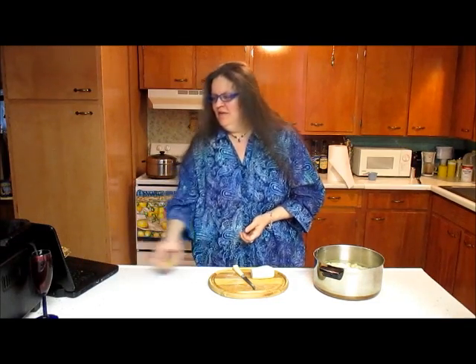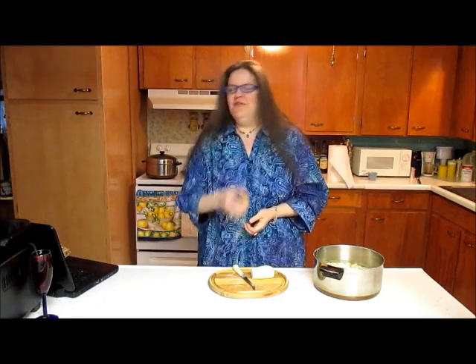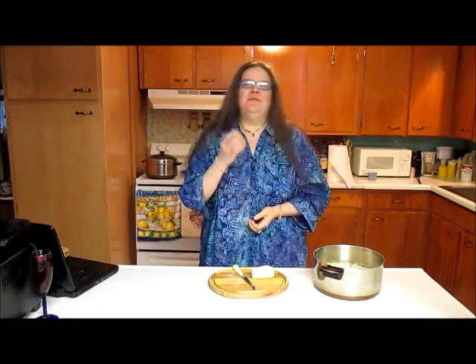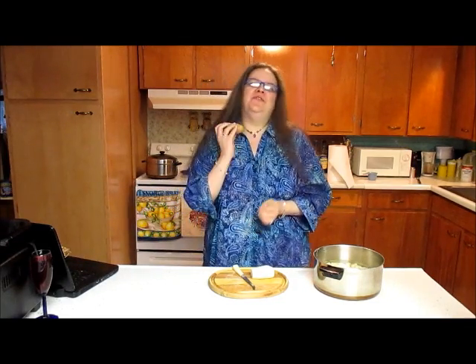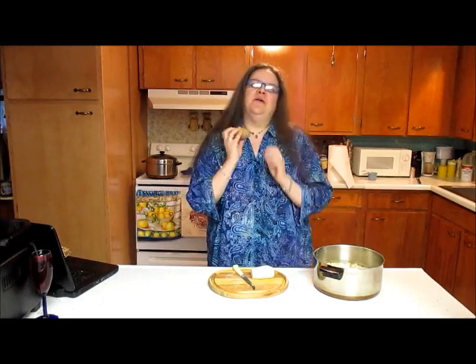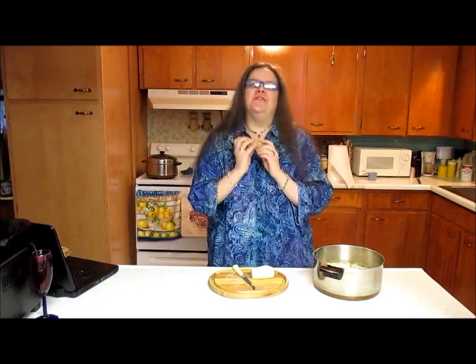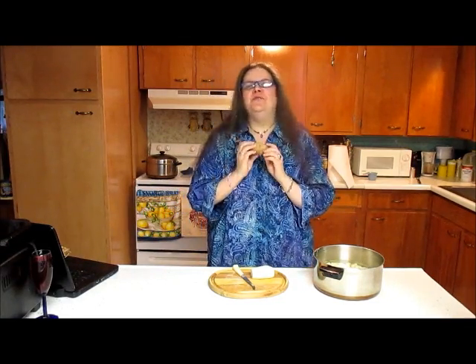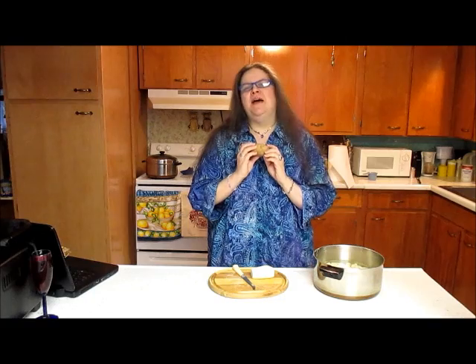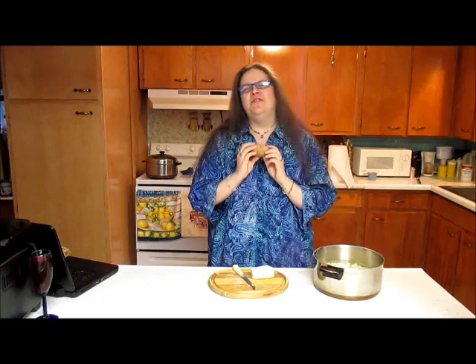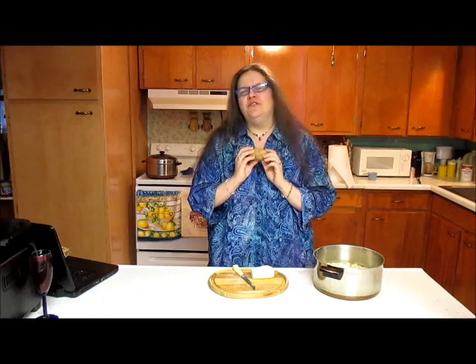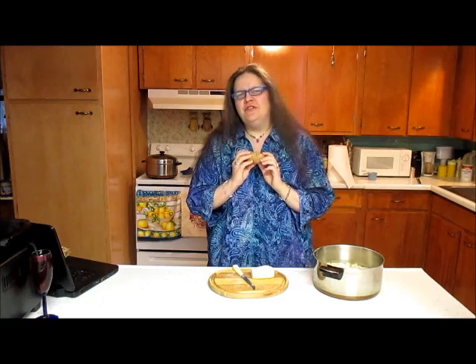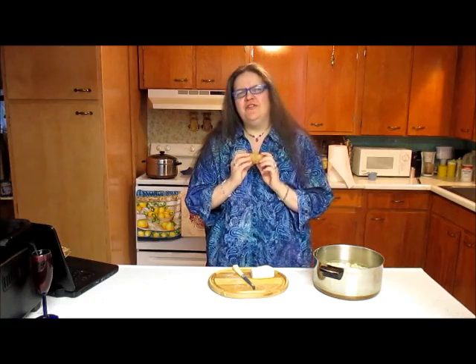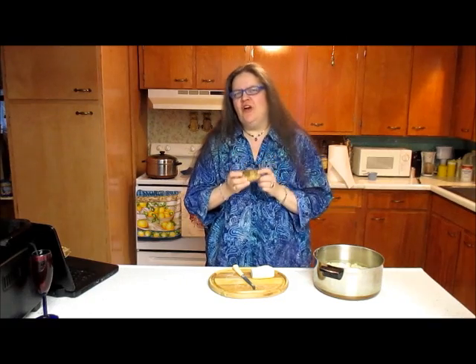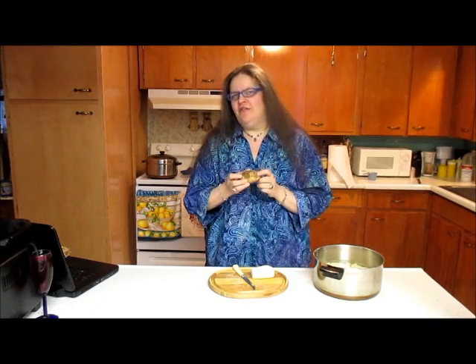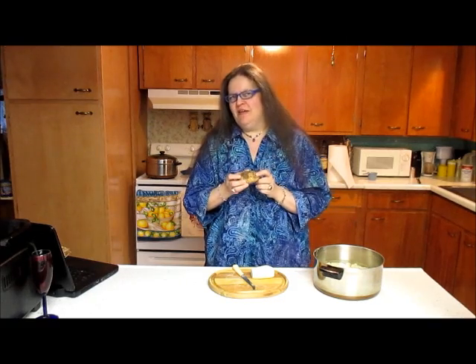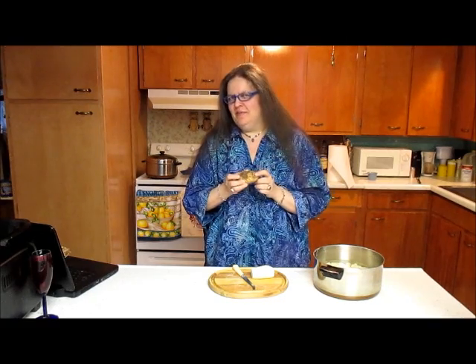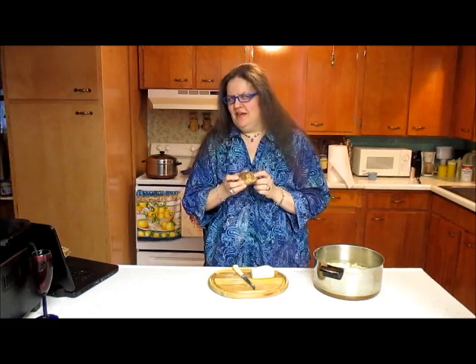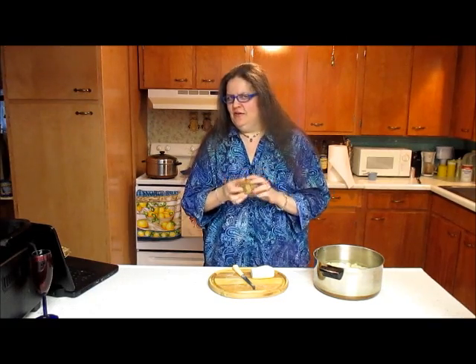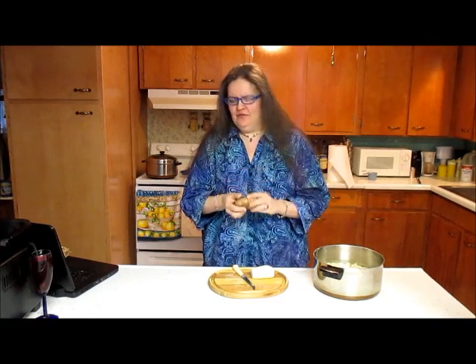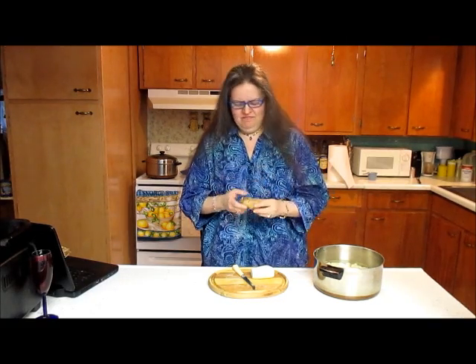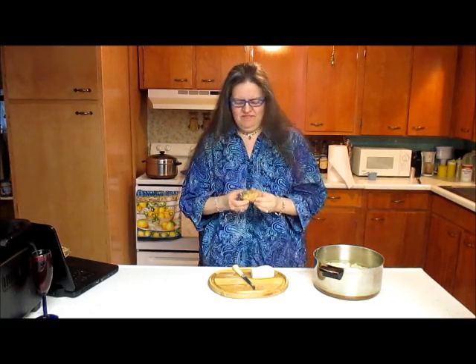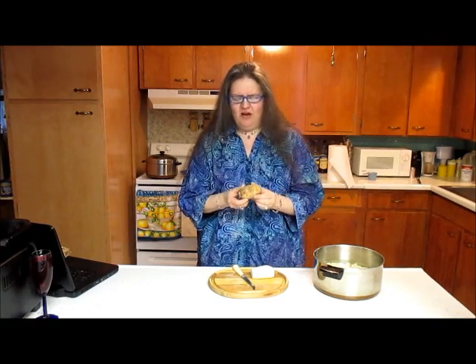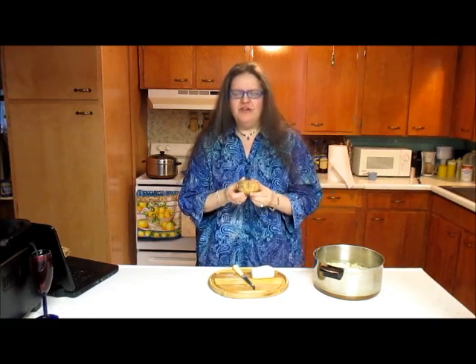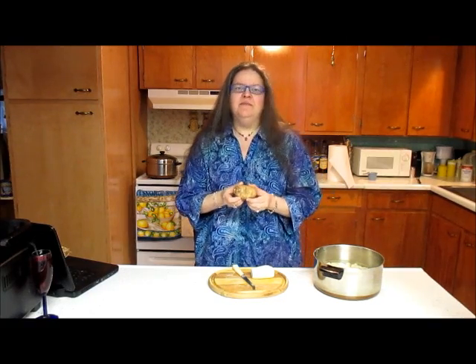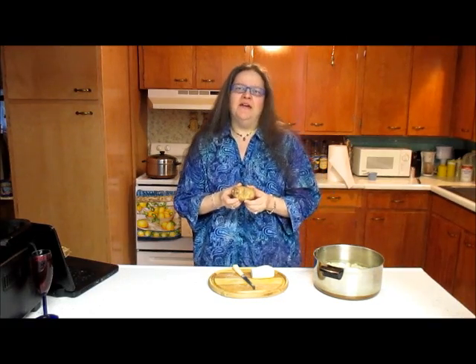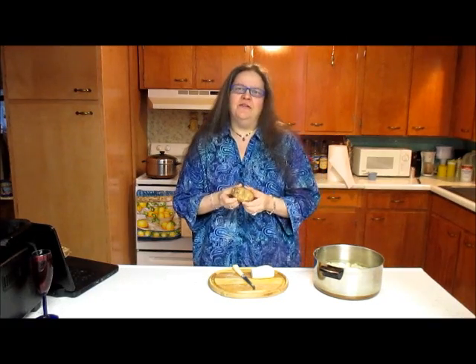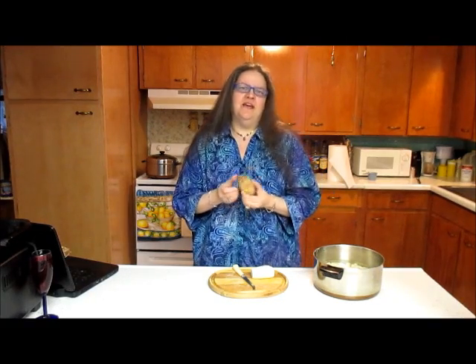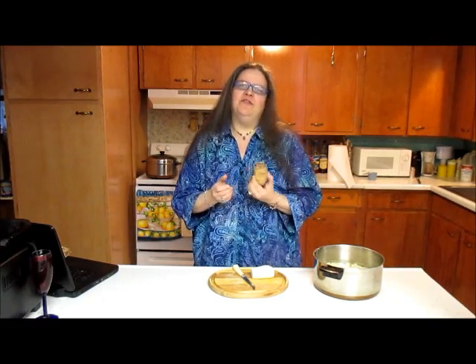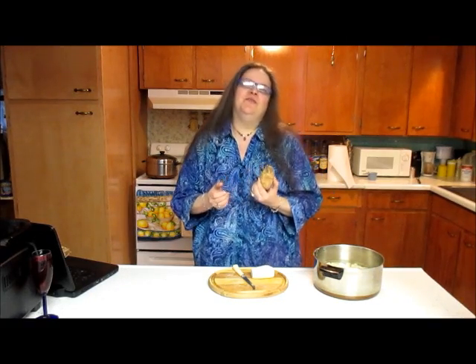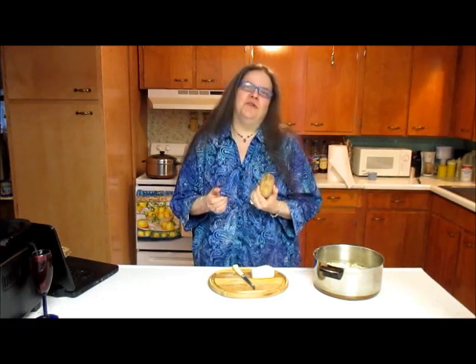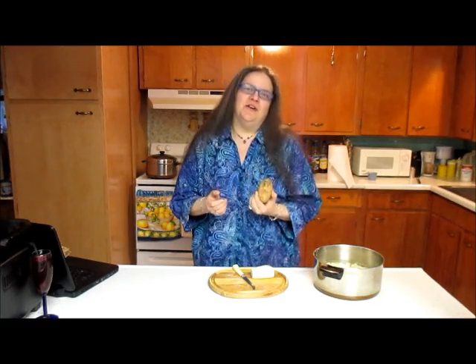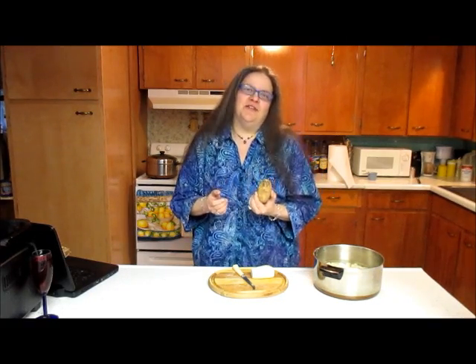First we'll start with two pounds of good solid Maine potatoes. The uglier the better — they have so much more character.